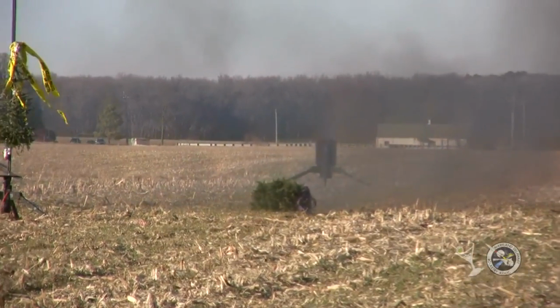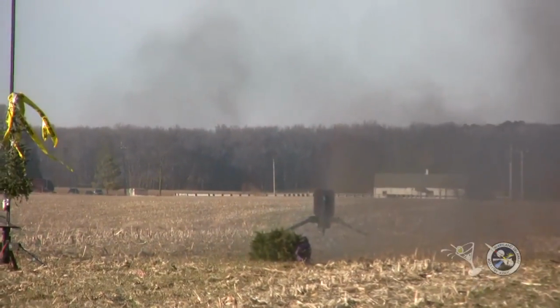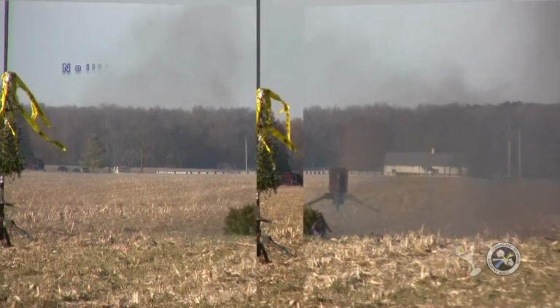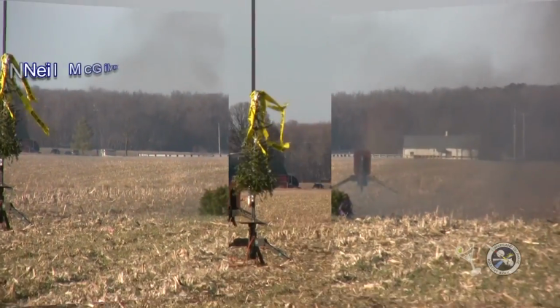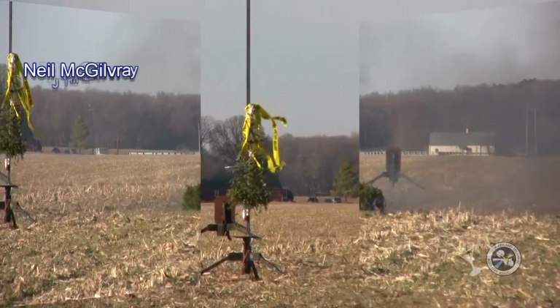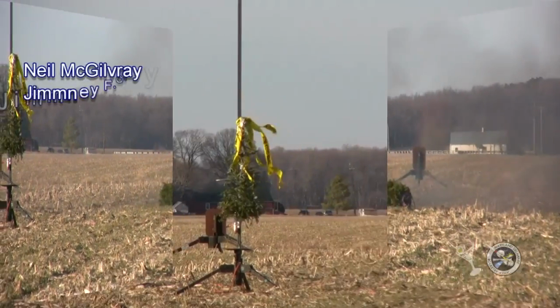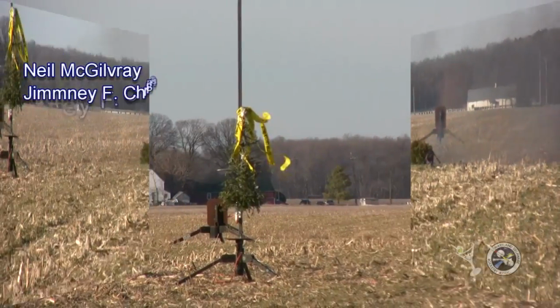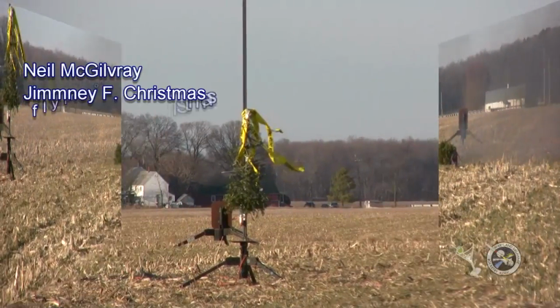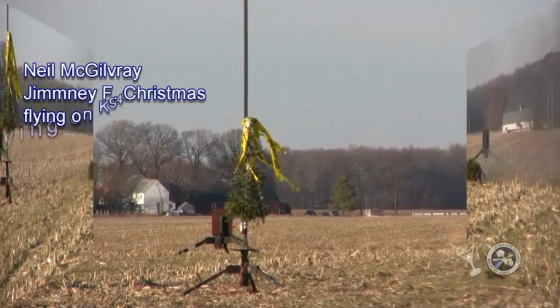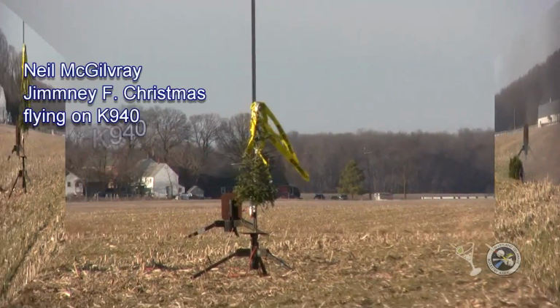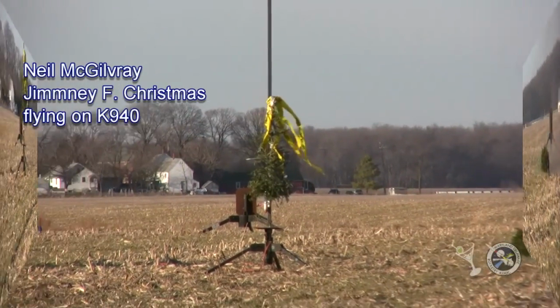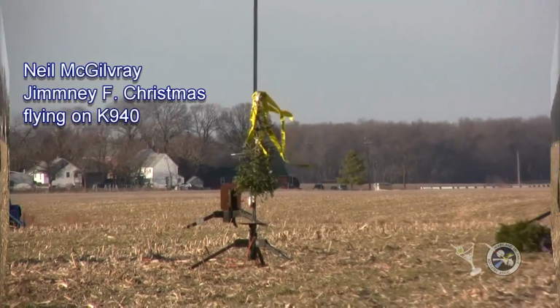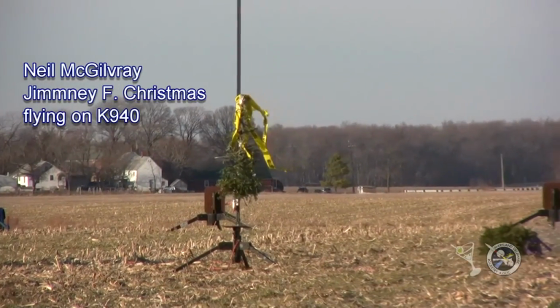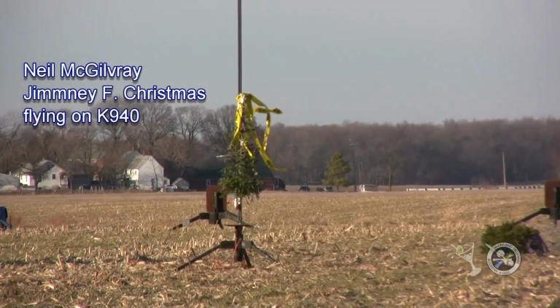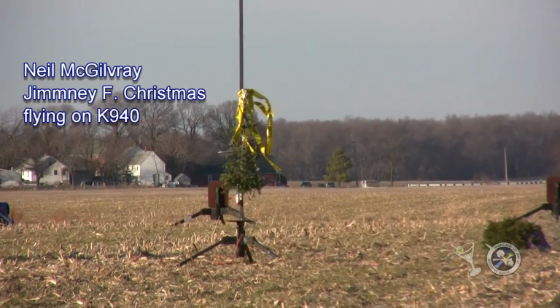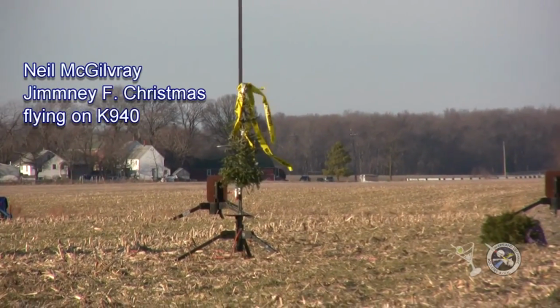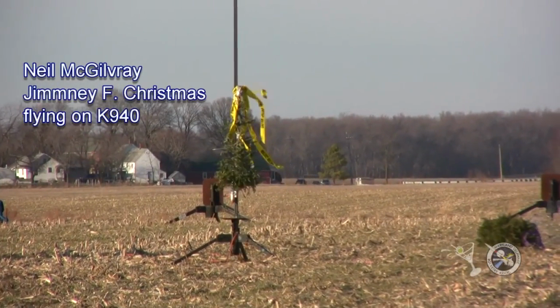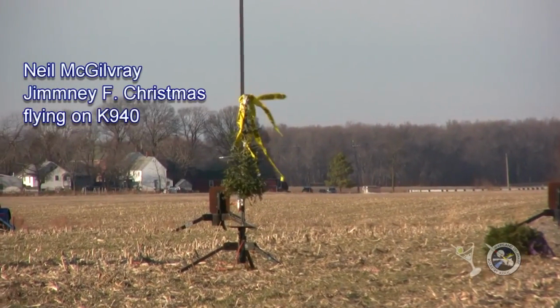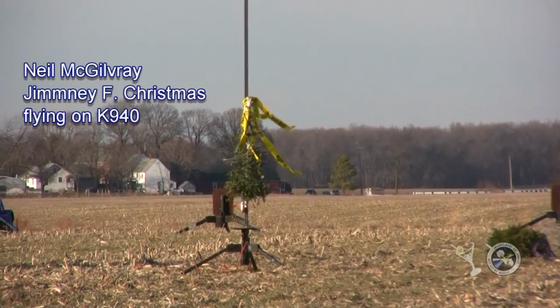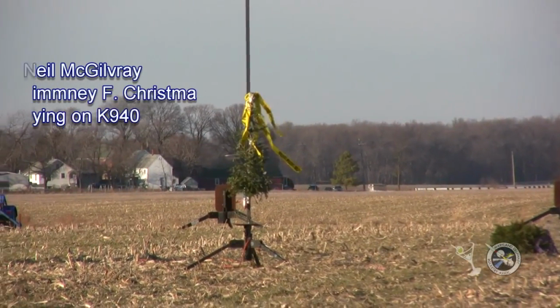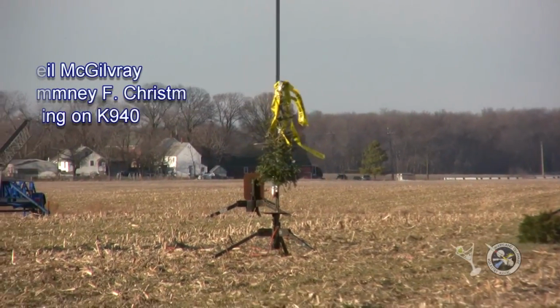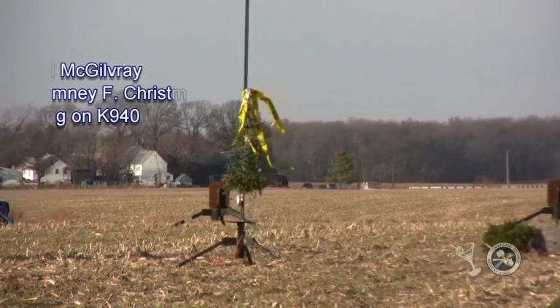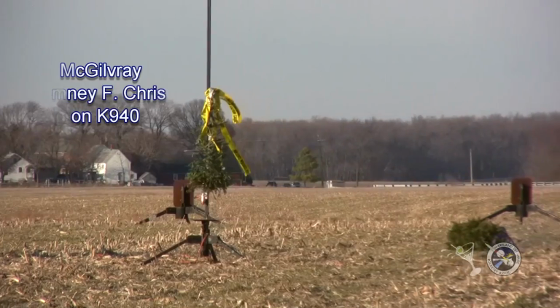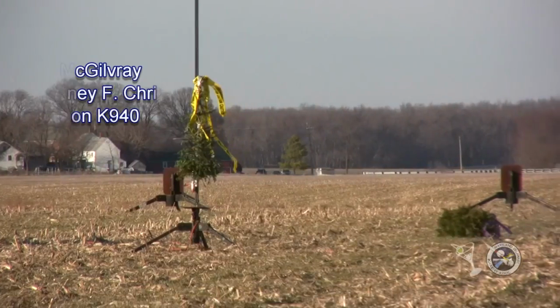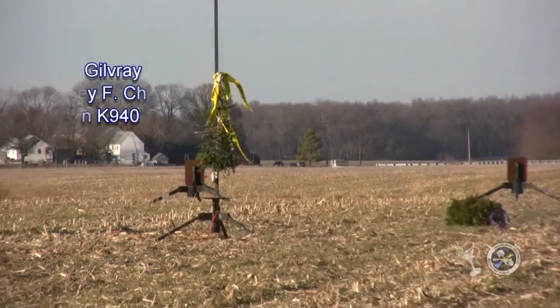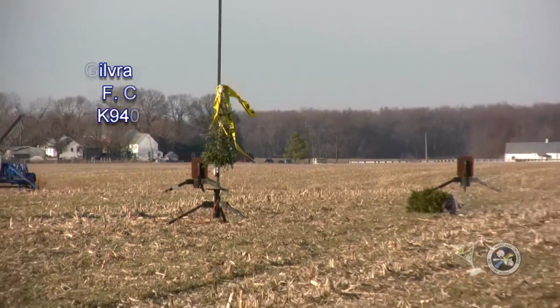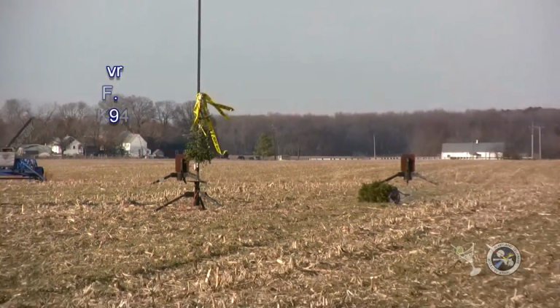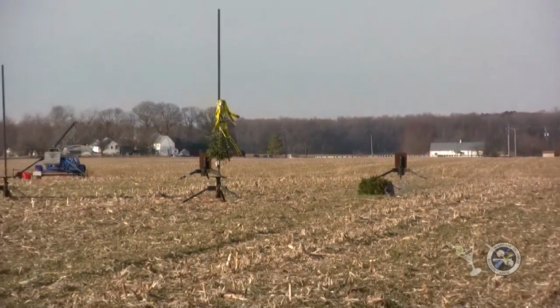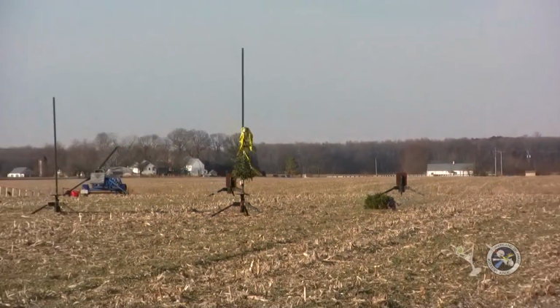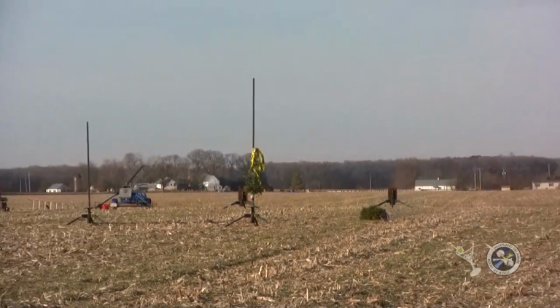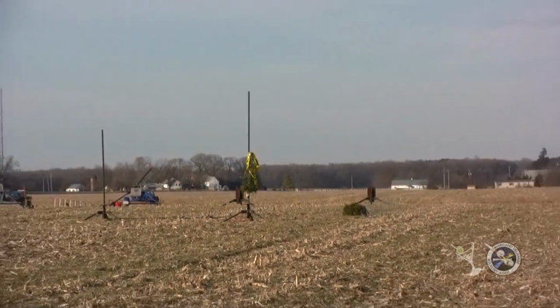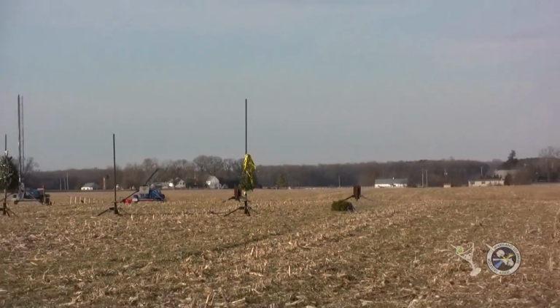We're going to go to JSC in 5, 4, 3, 2, 1.